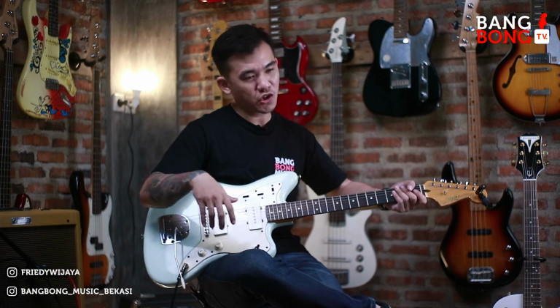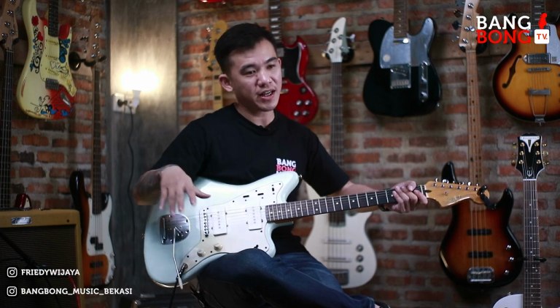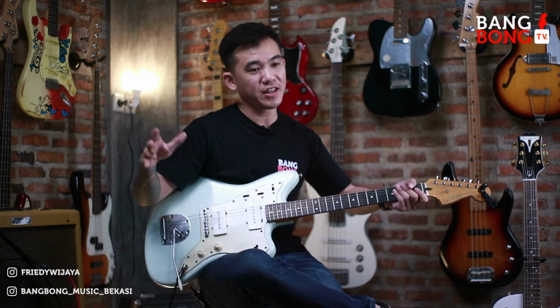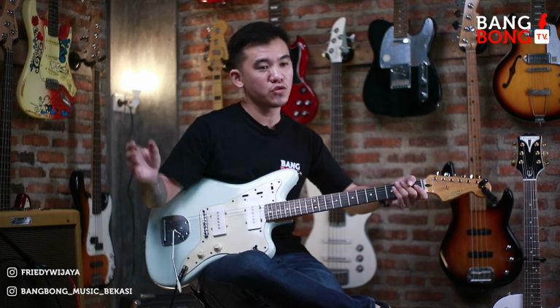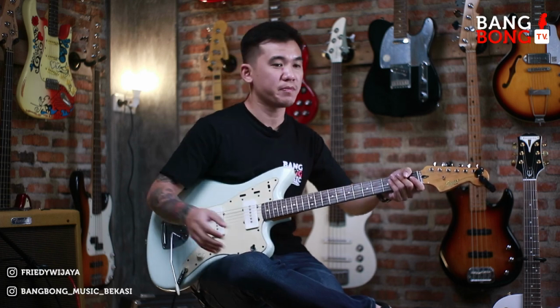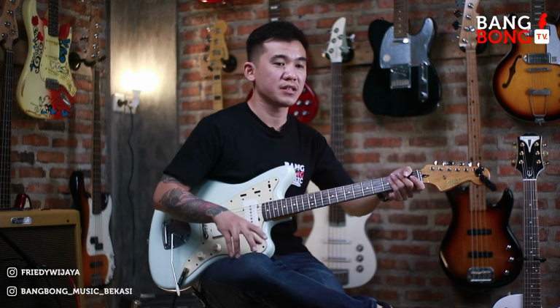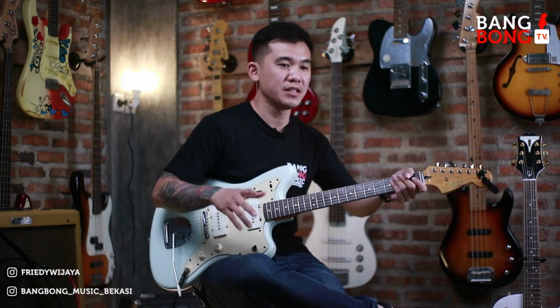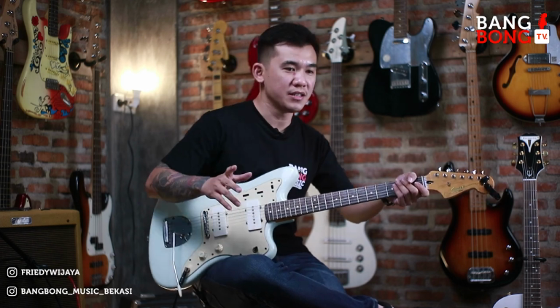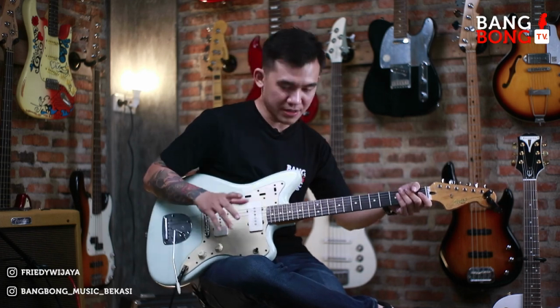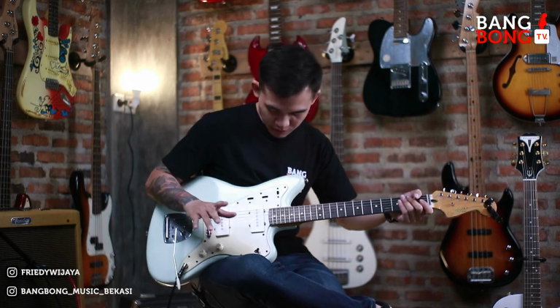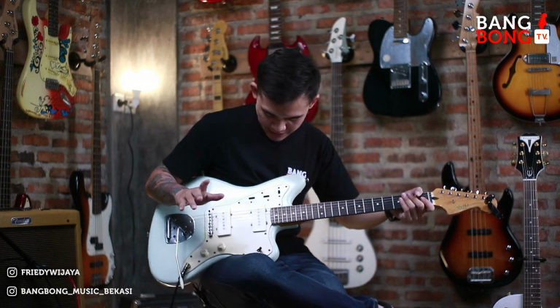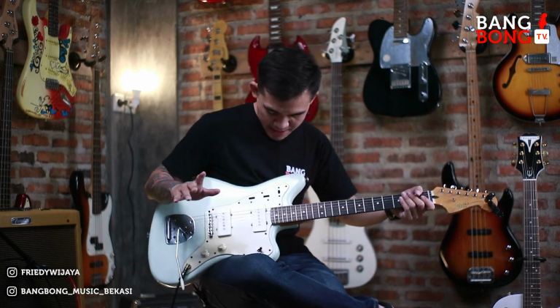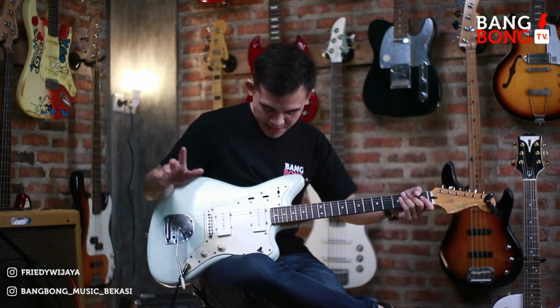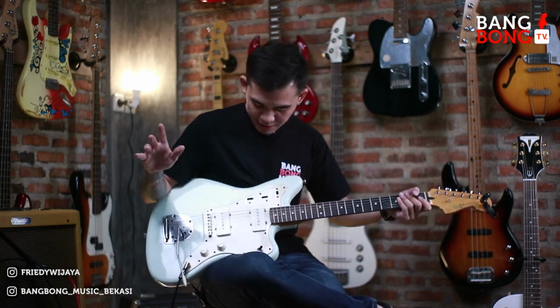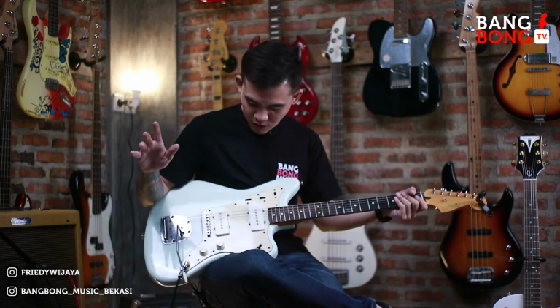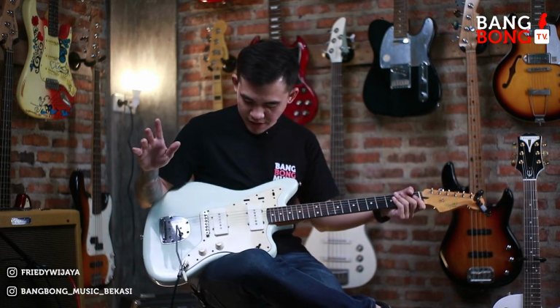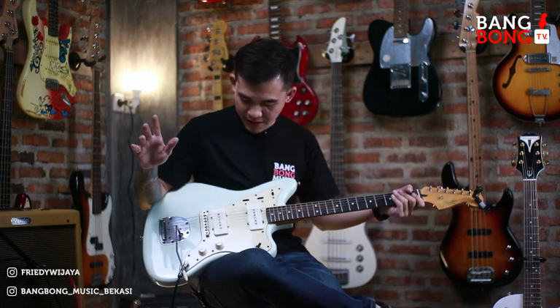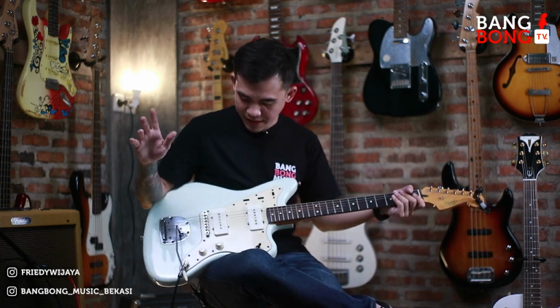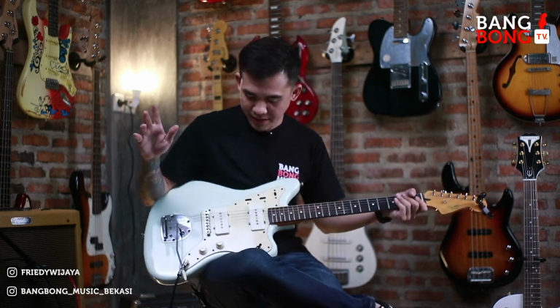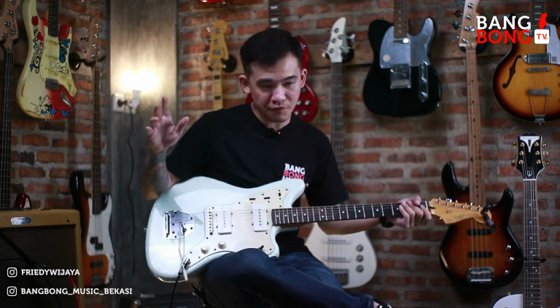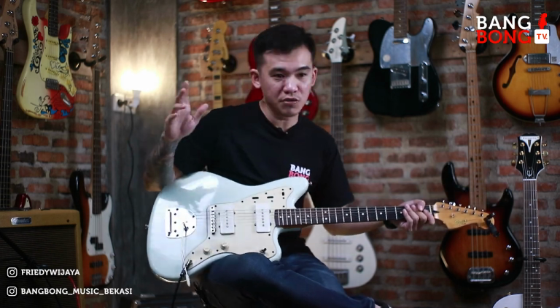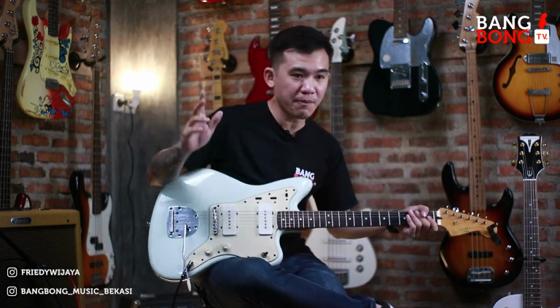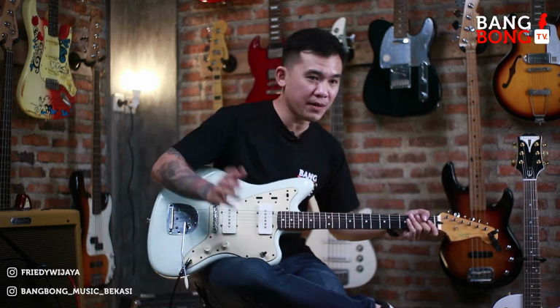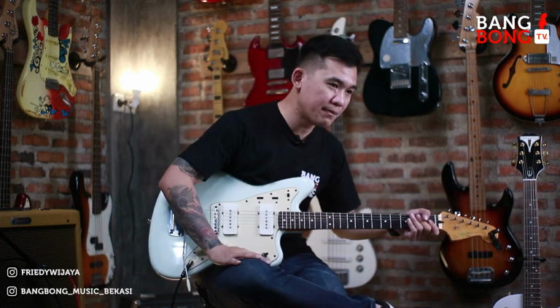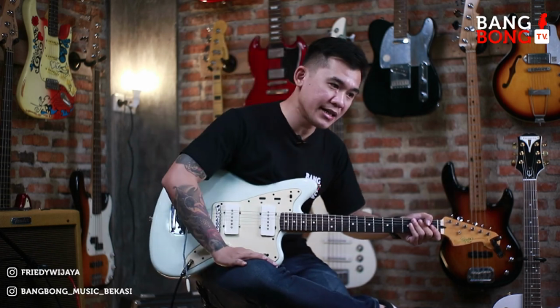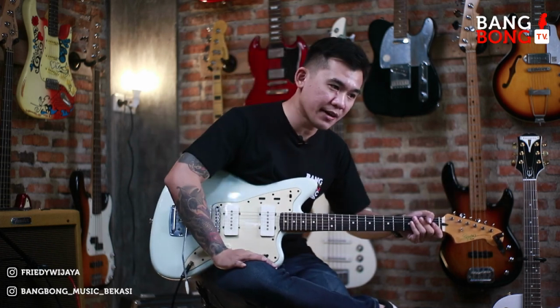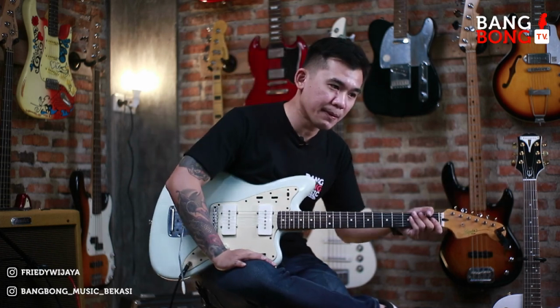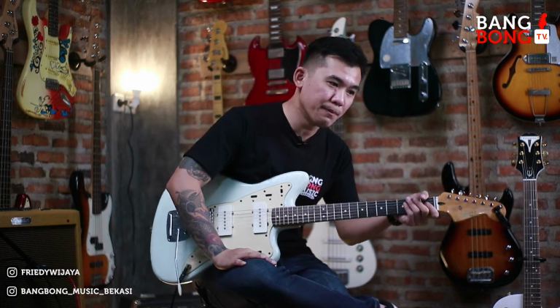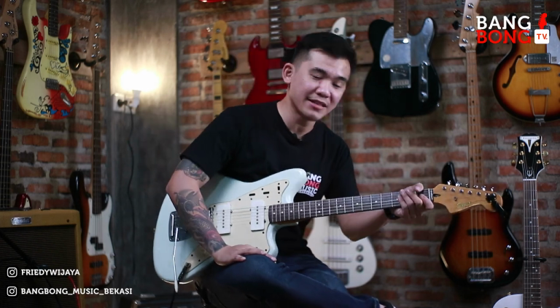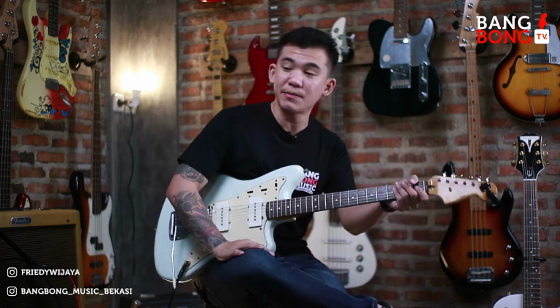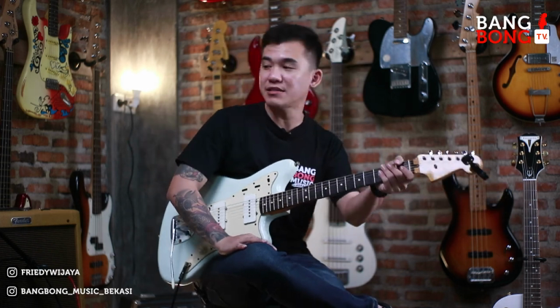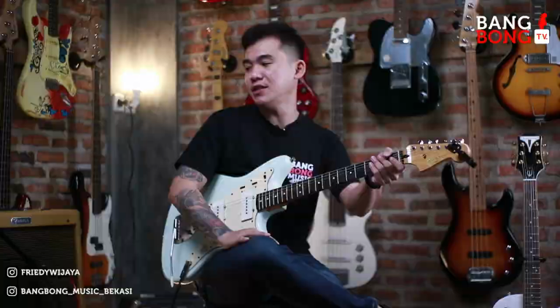Makanya gue bikin video review seperti ini. Jadi lo tau nih, oh gitar yang gue beli itu seperti ini. Wujudnya lo, fungsionalnya itu seperti ini. Oke, langsung aja ya. Kita review tanpa banyak basa-basi.